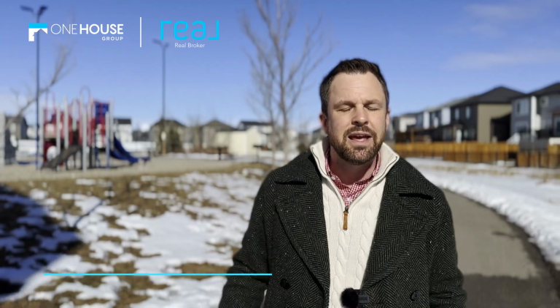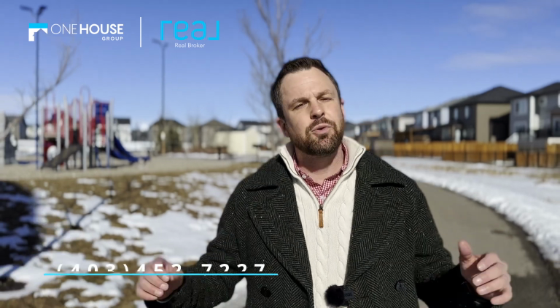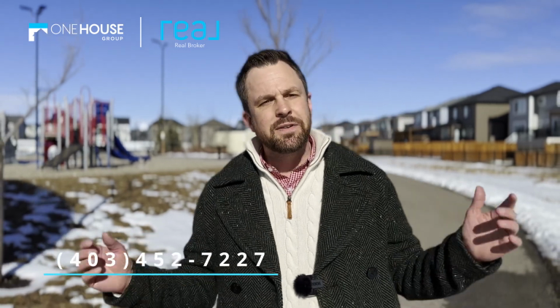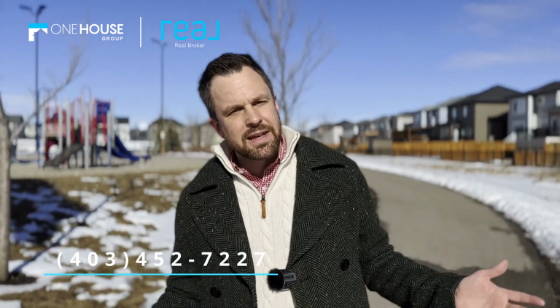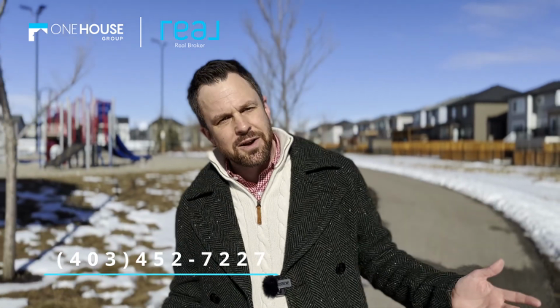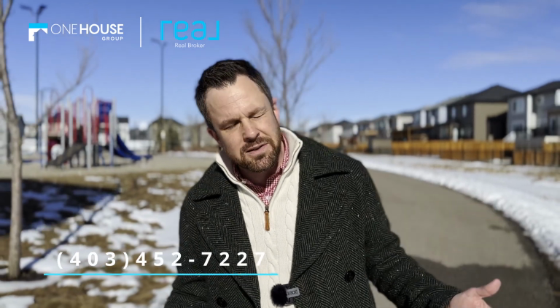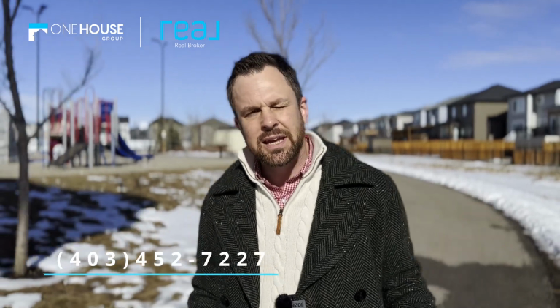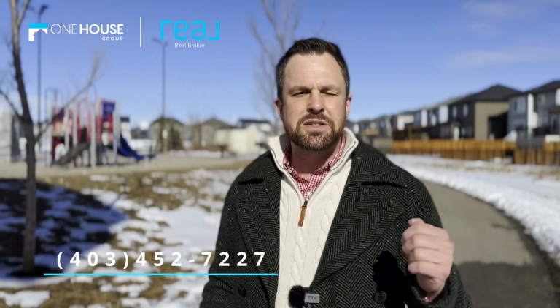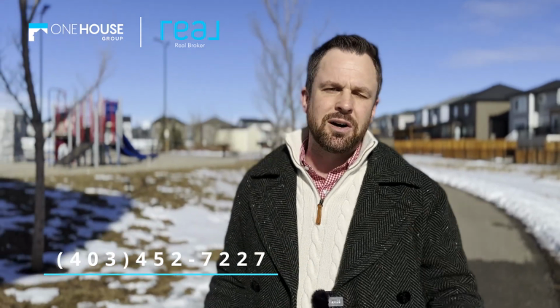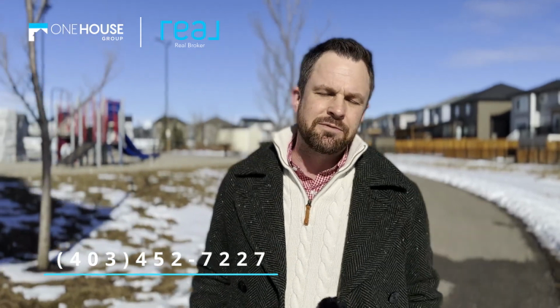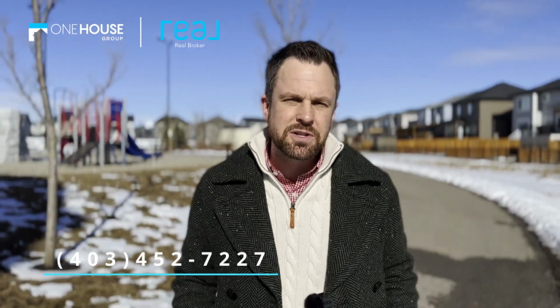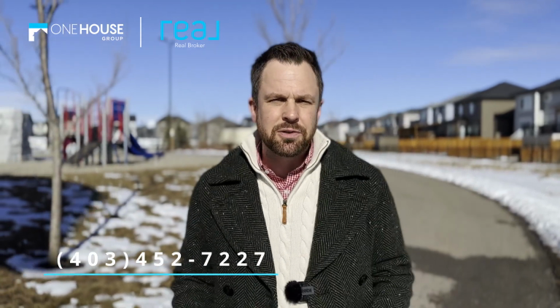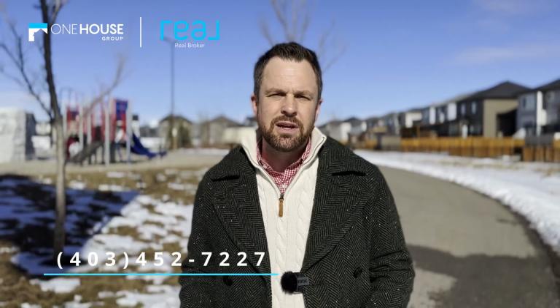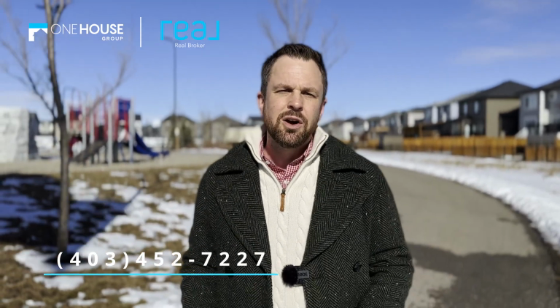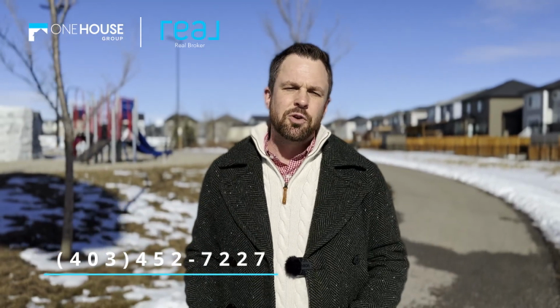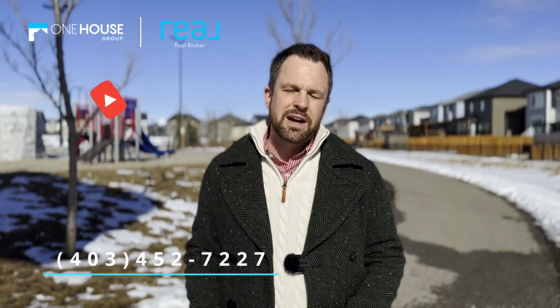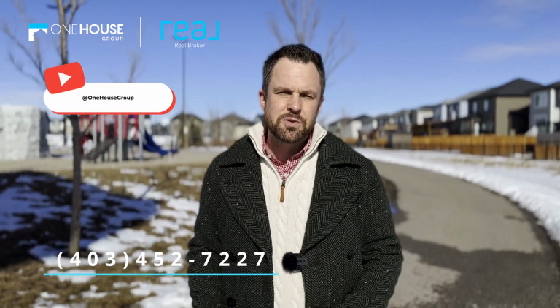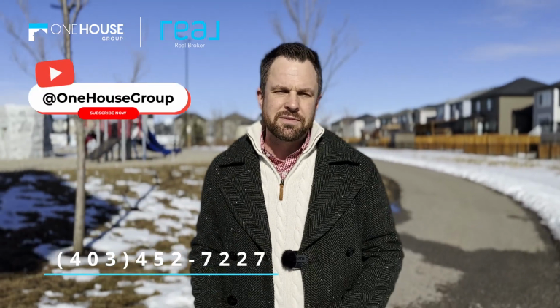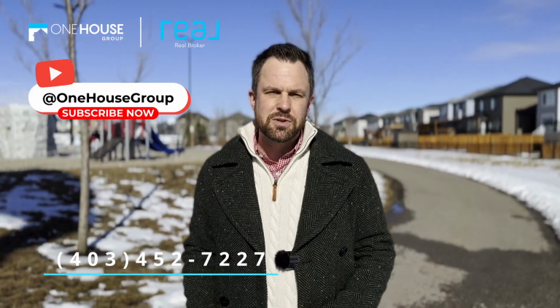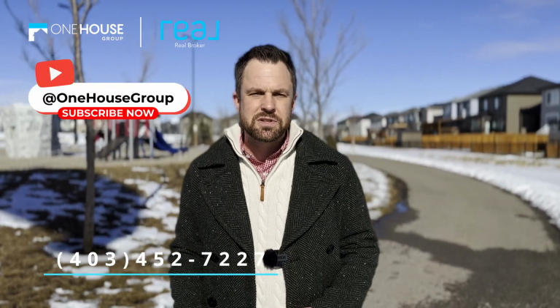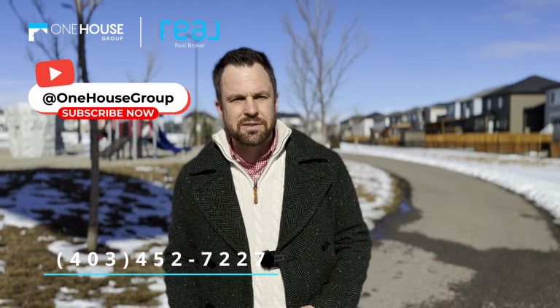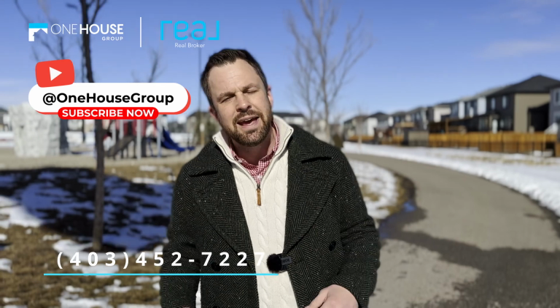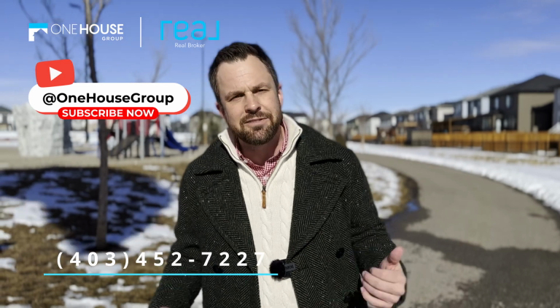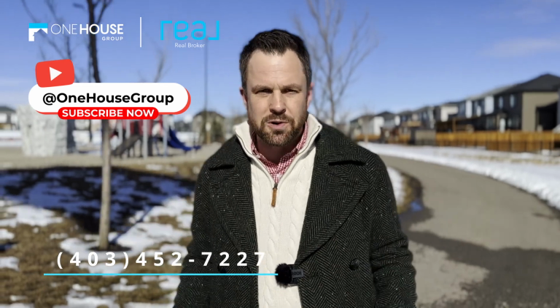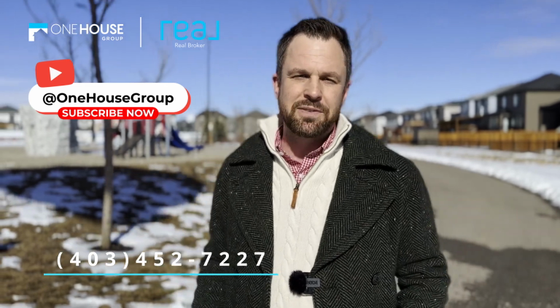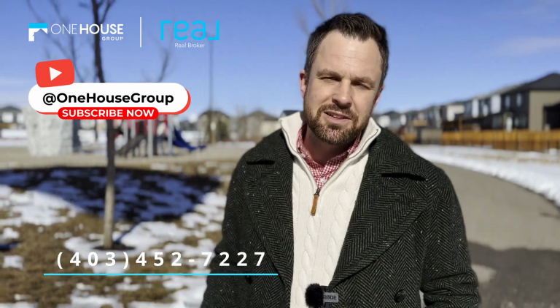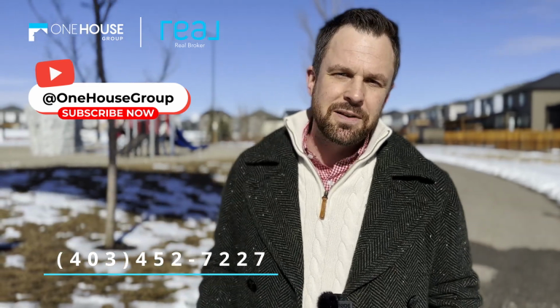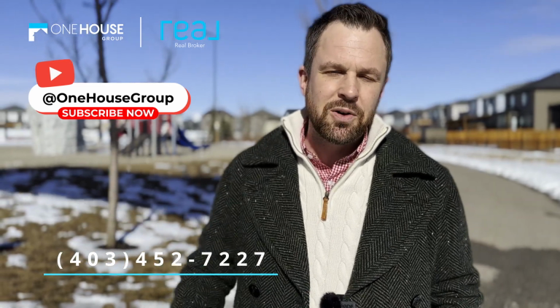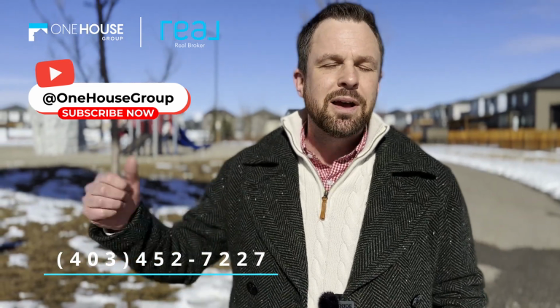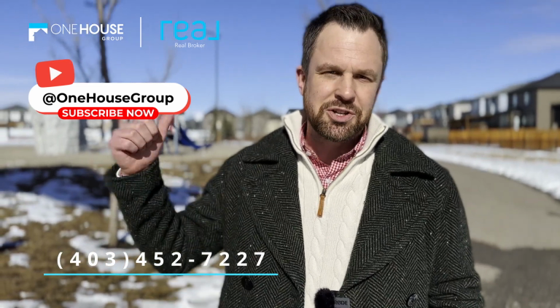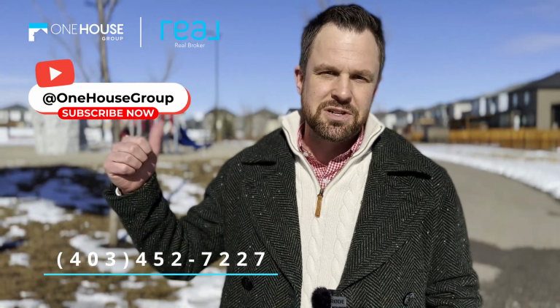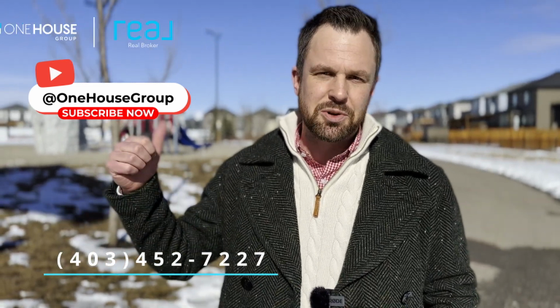If you want to visit the Harrison, give us a call at 403-452-7227. And of course, if you like this video, make sure to subscribe.